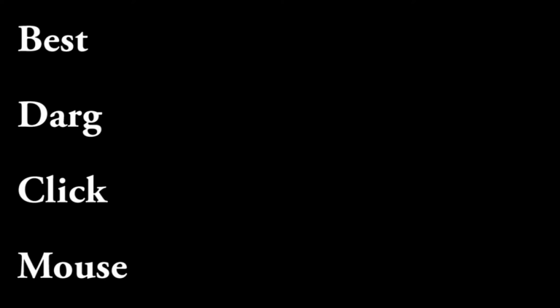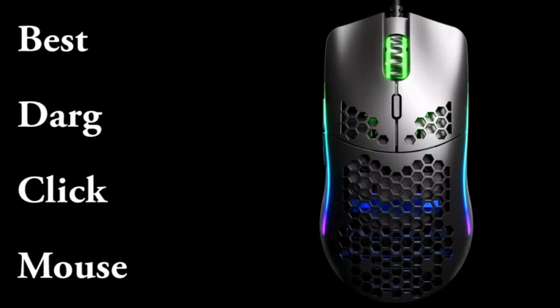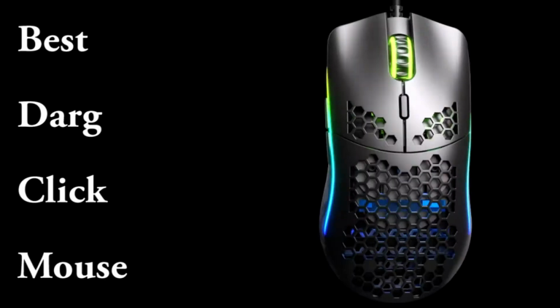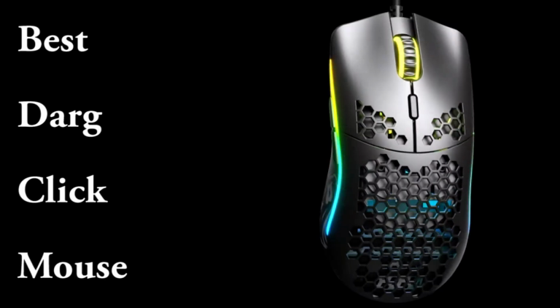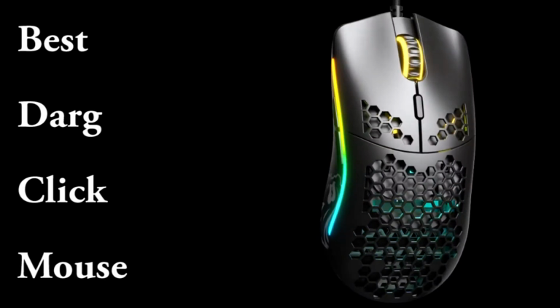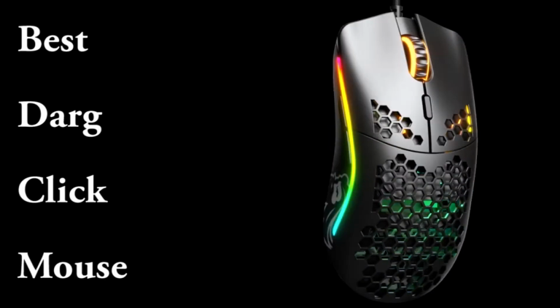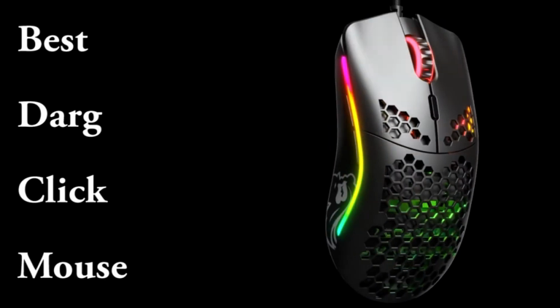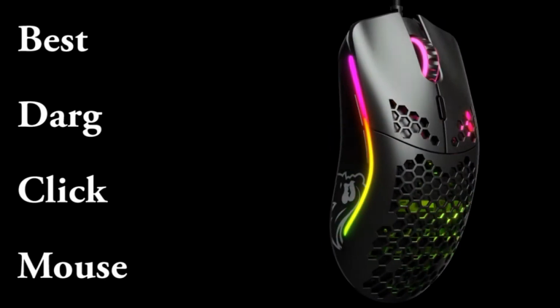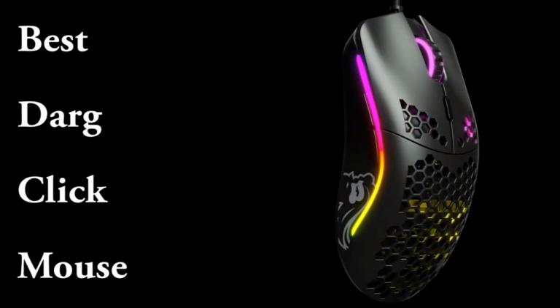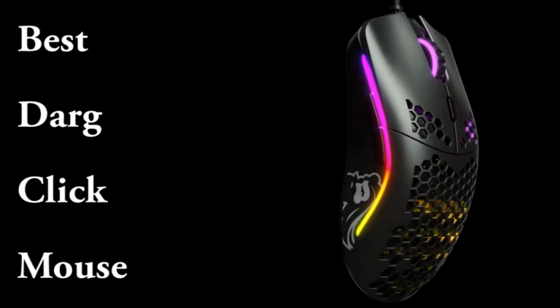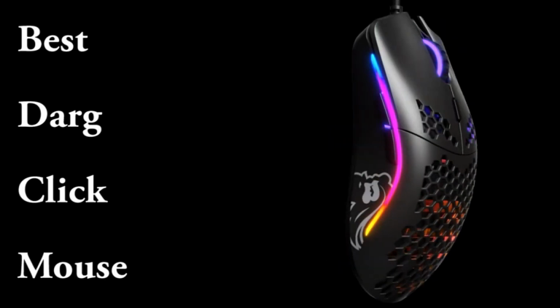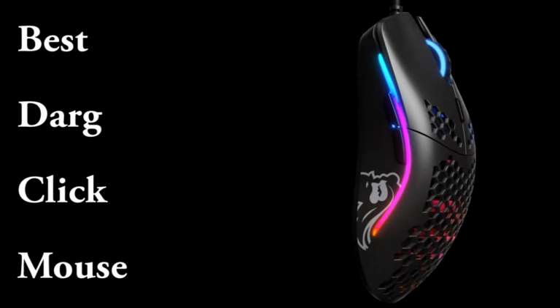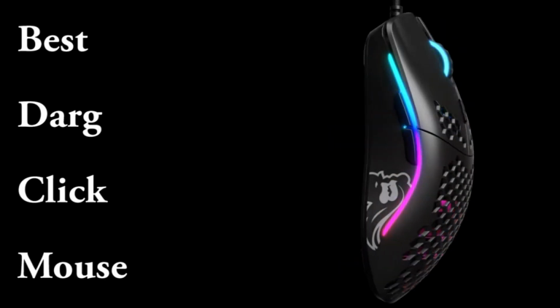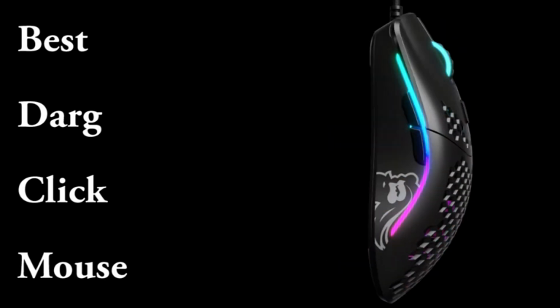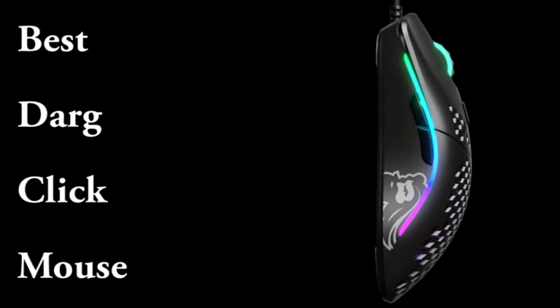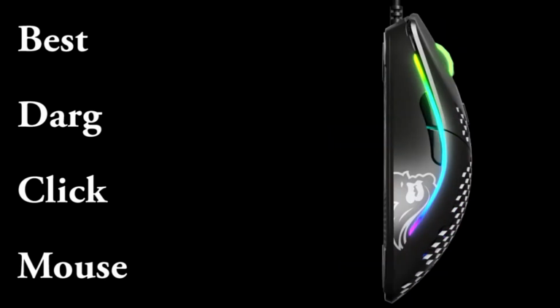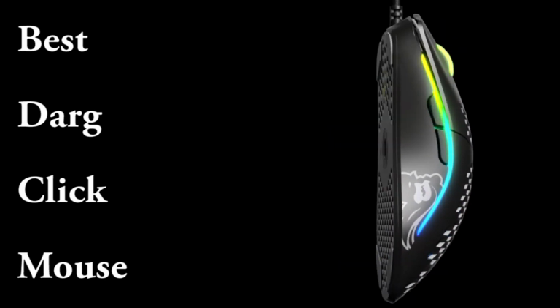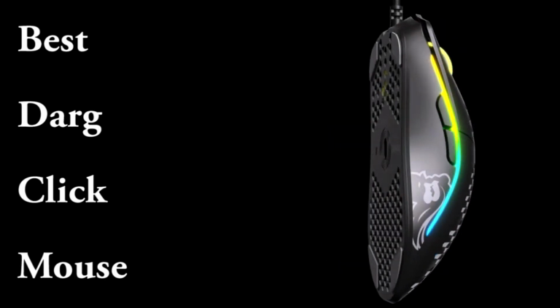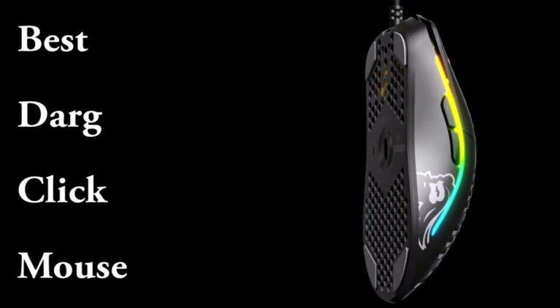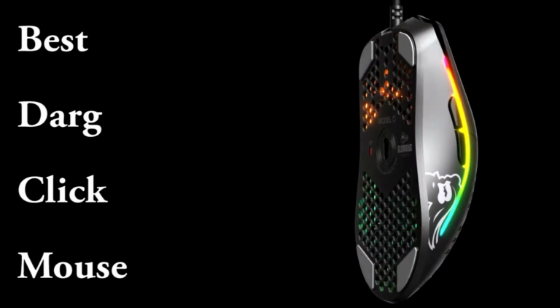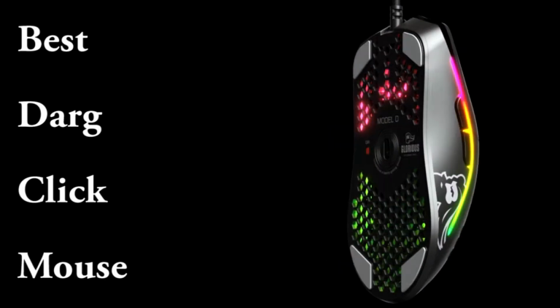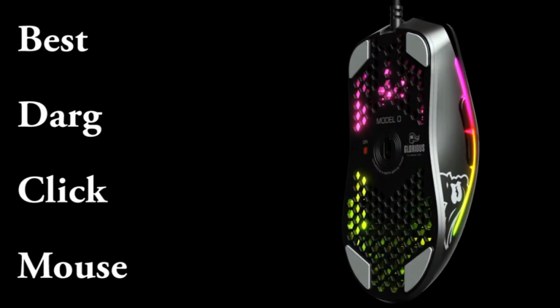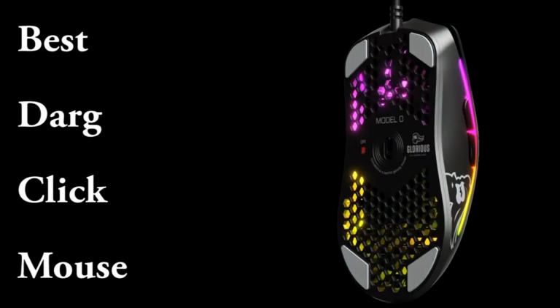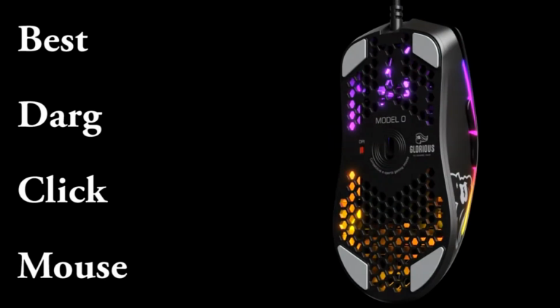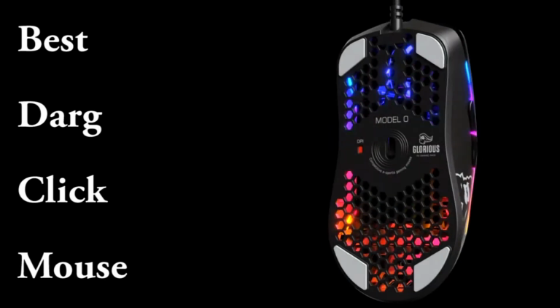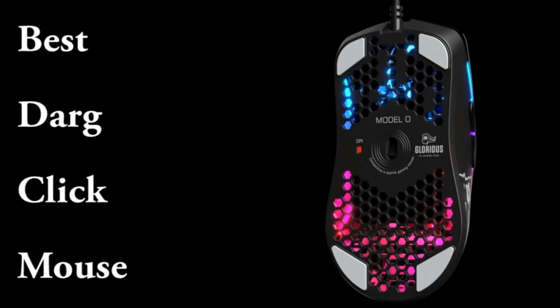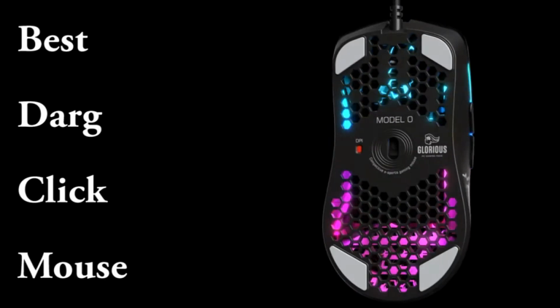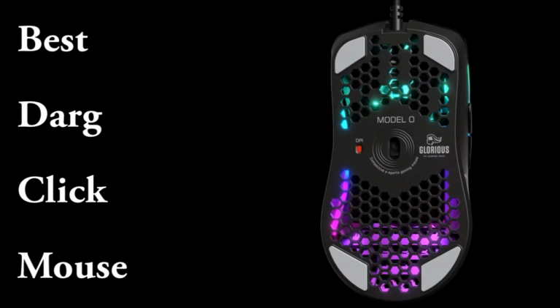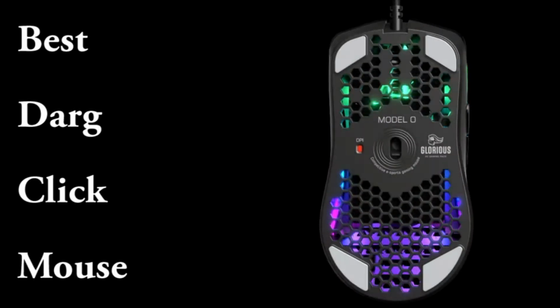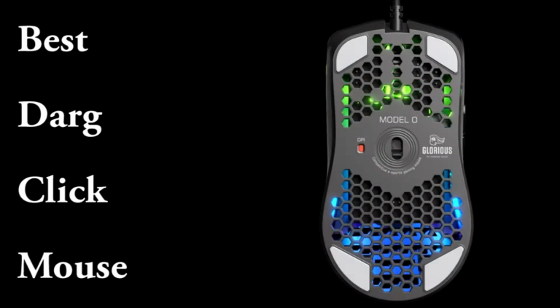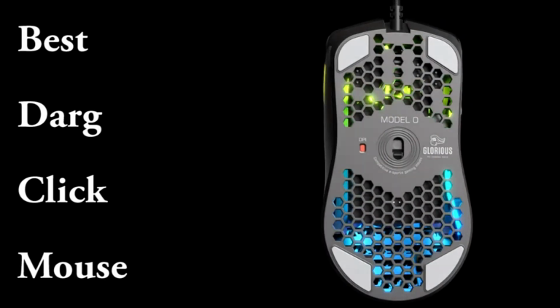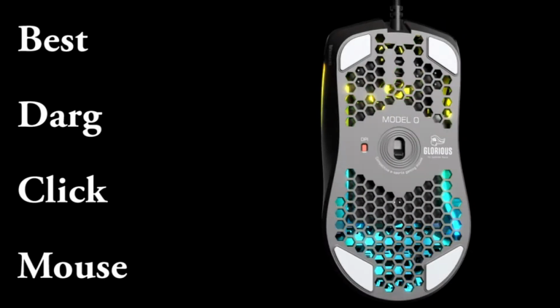Welcome to my YouTube channel. Top 3 cheap drag clicking mice.